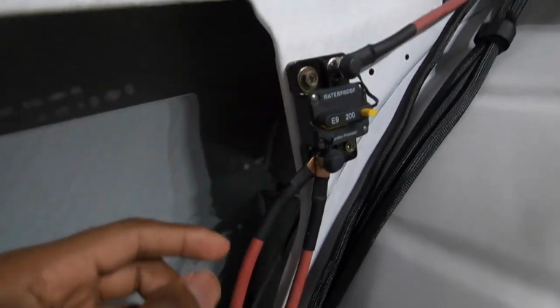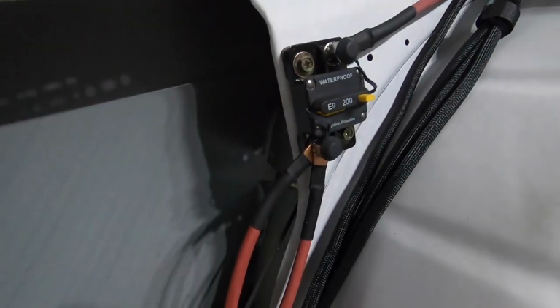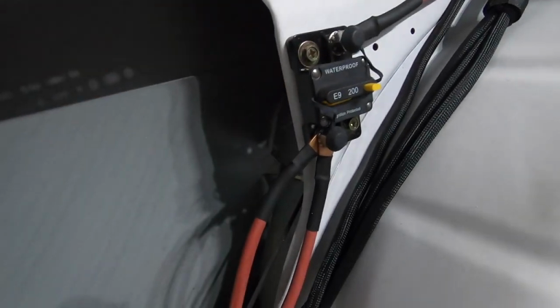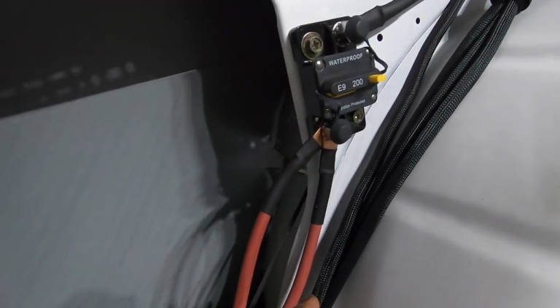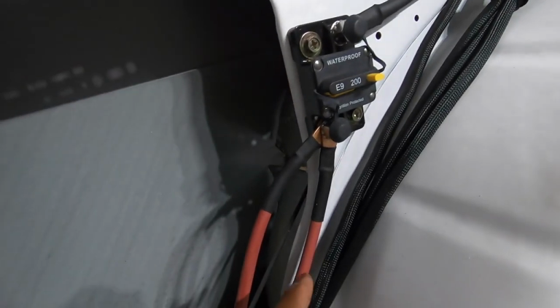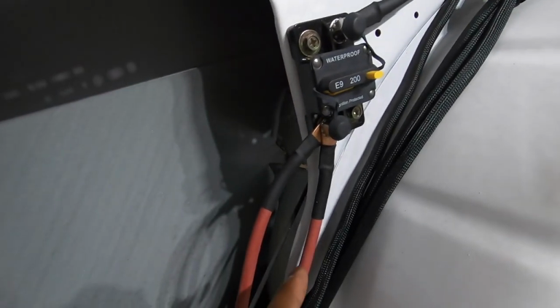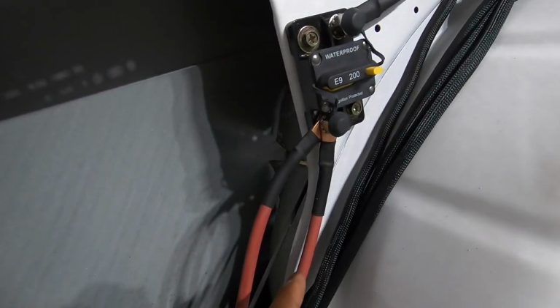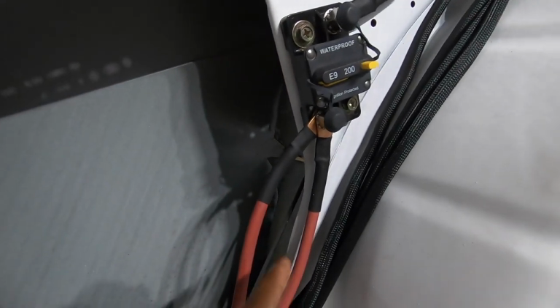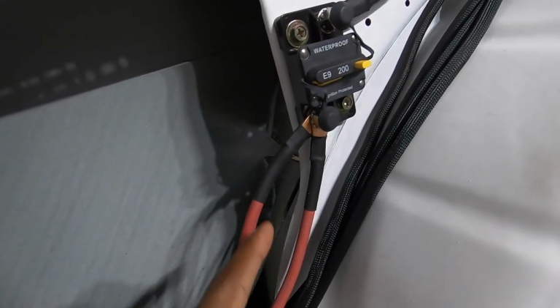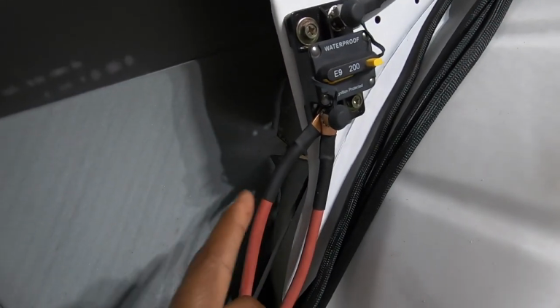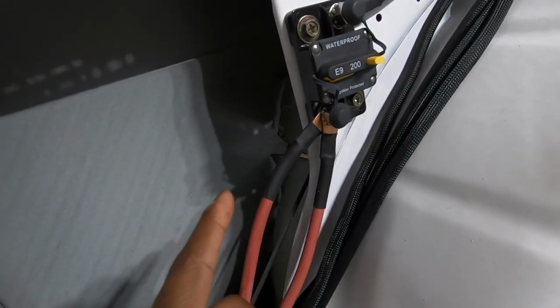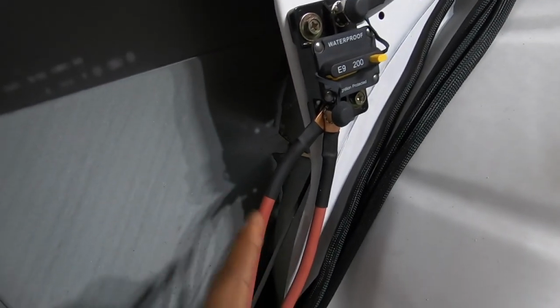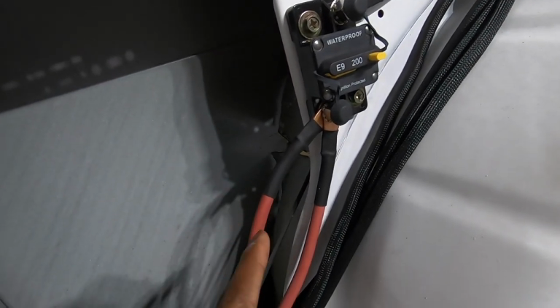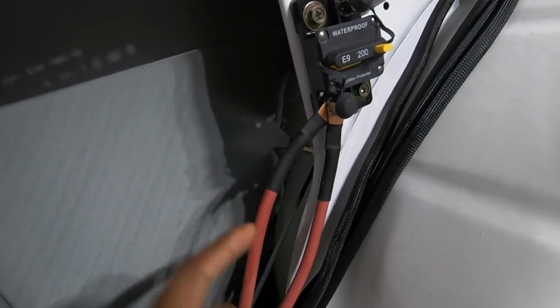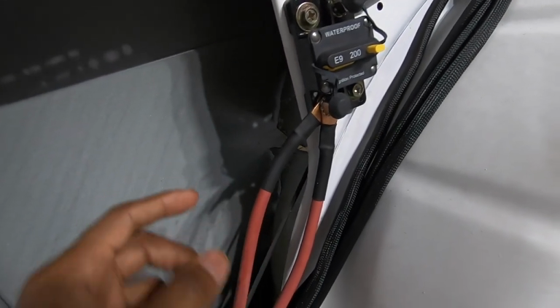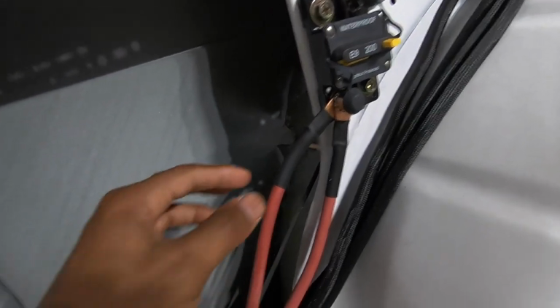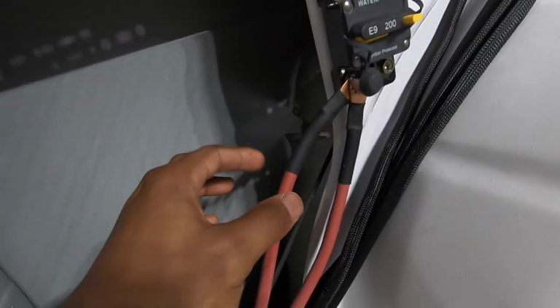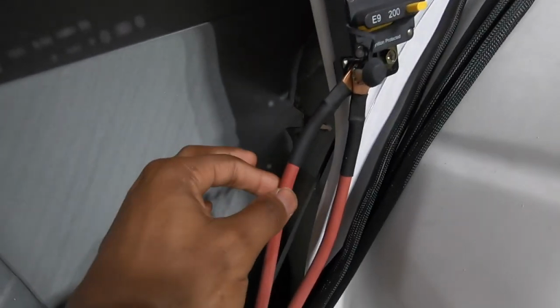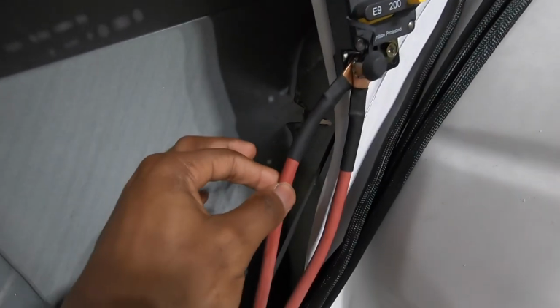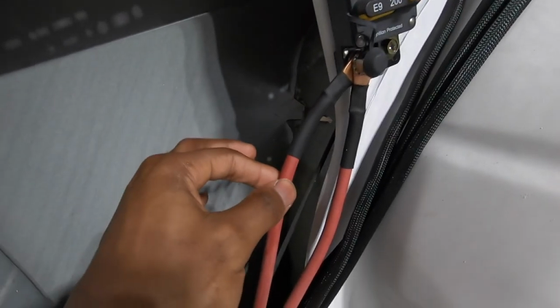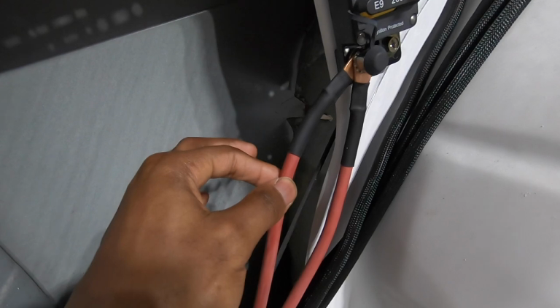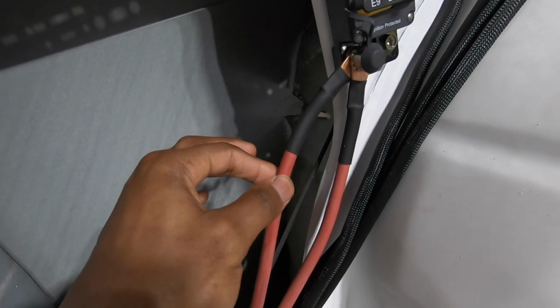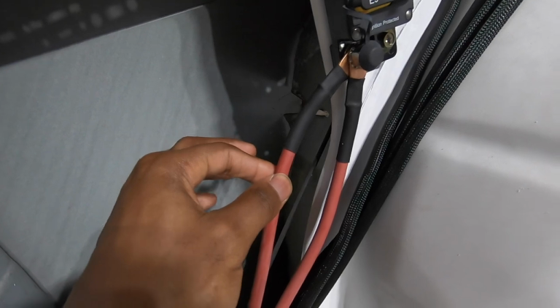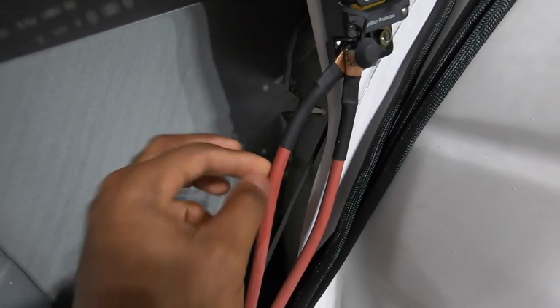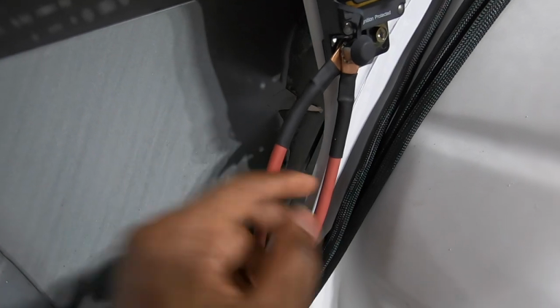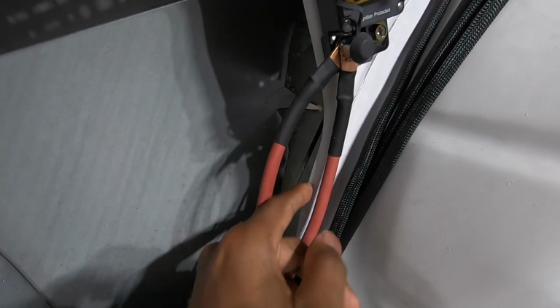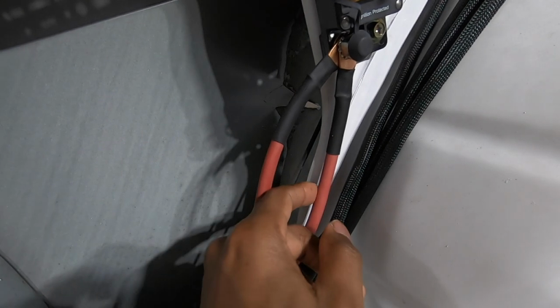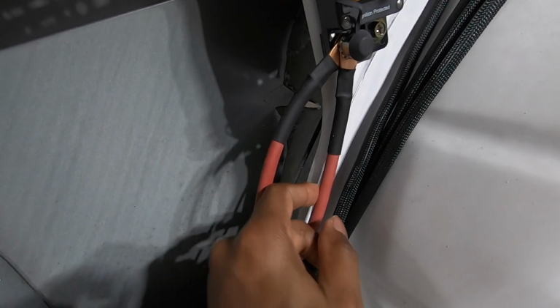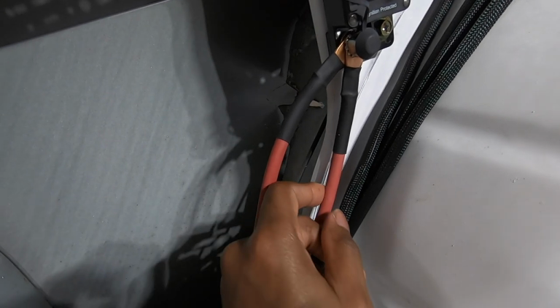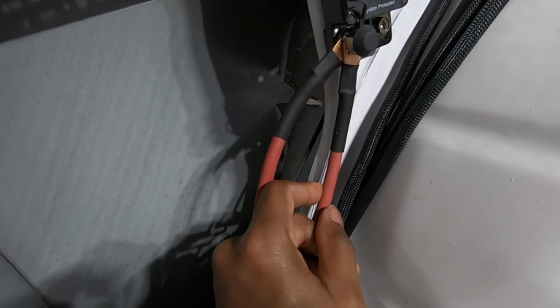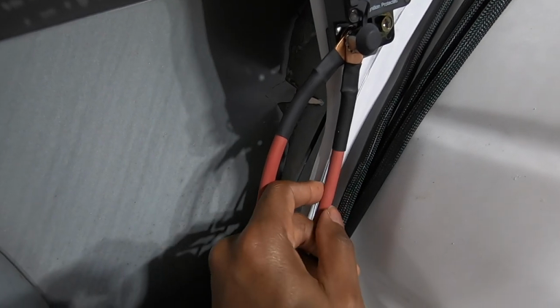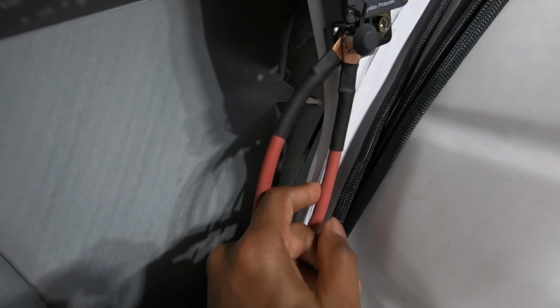The interesting thing I did was it splits into two — one wire goes to the starter and the other goes to the alternator.